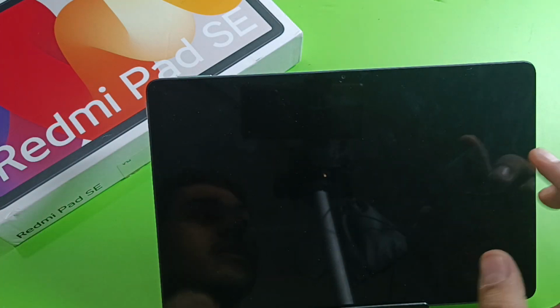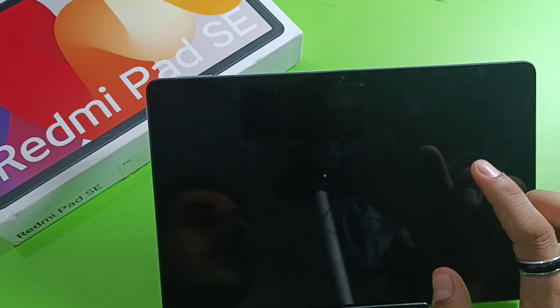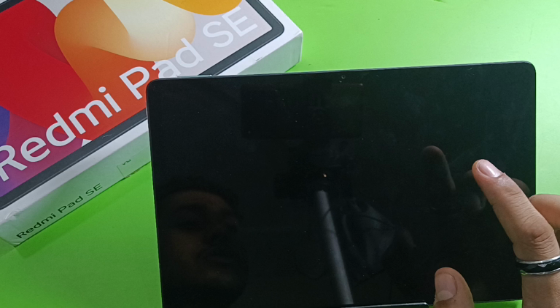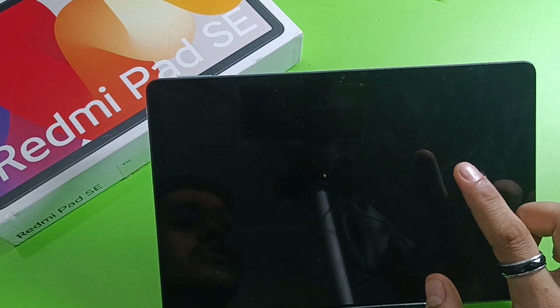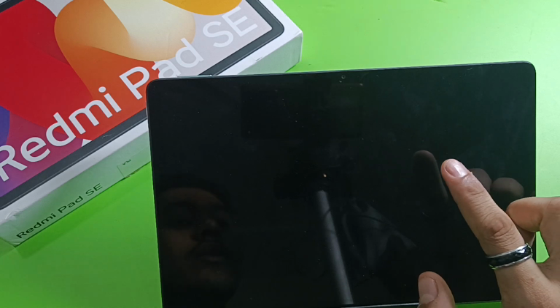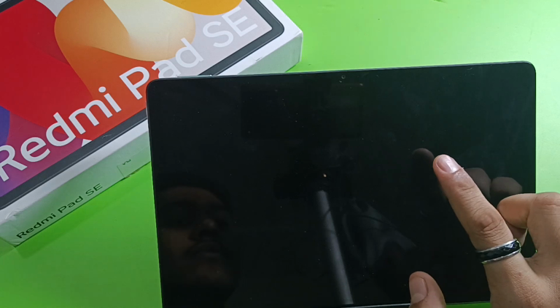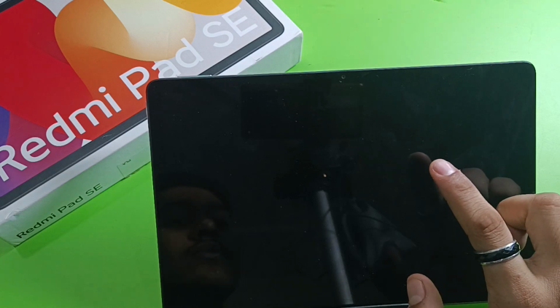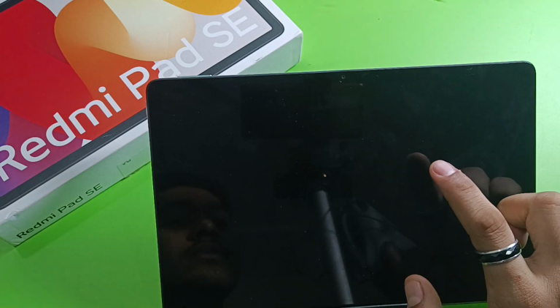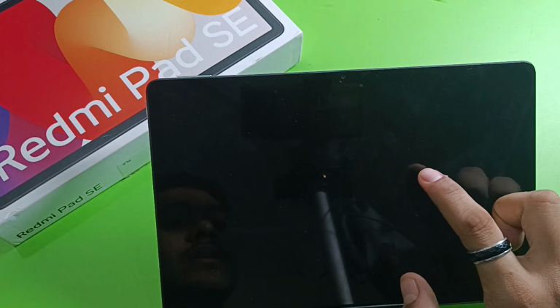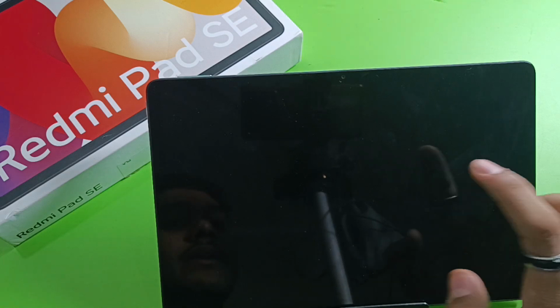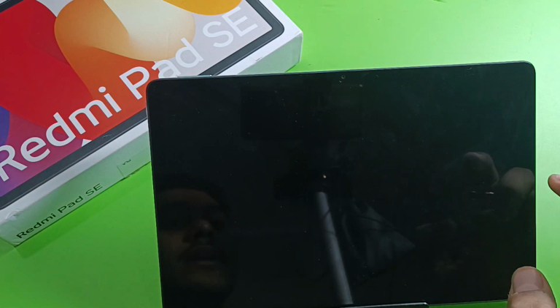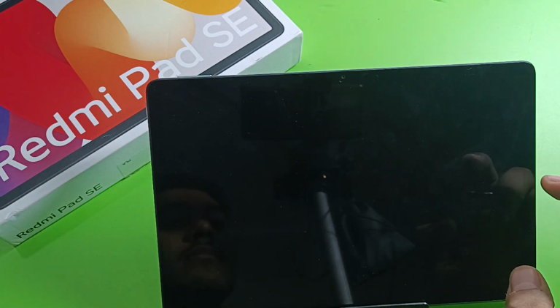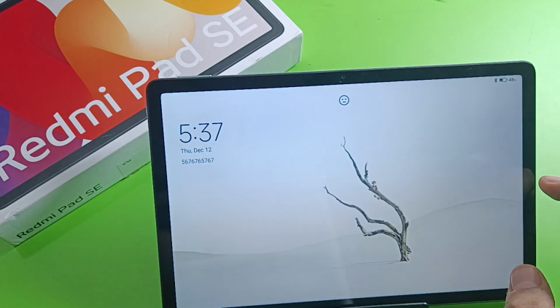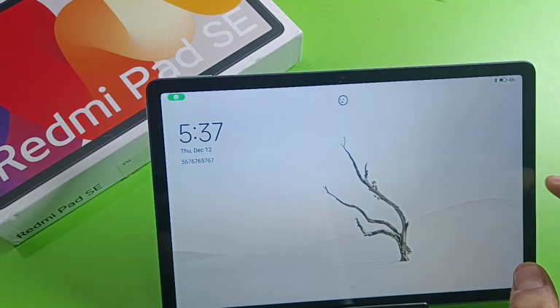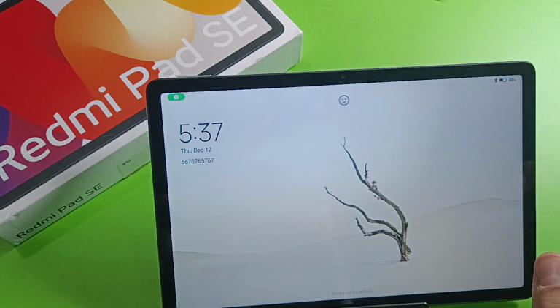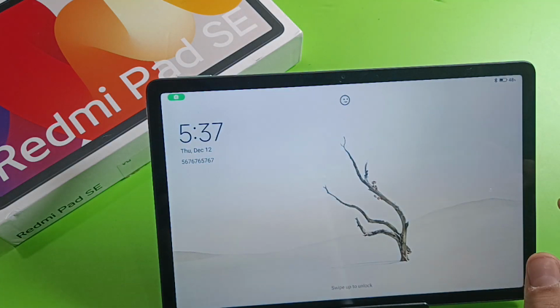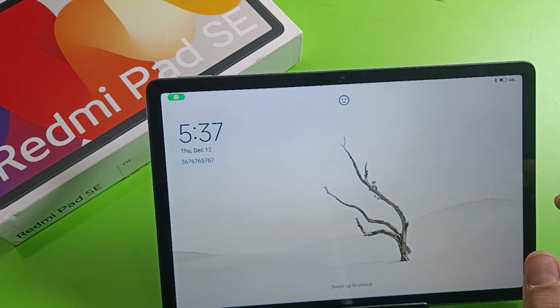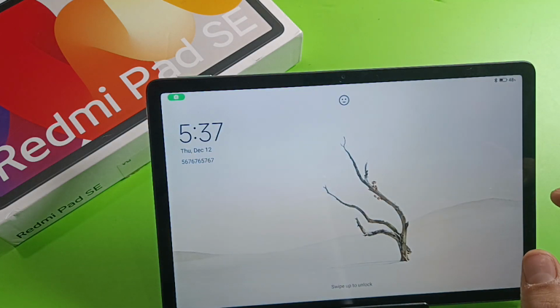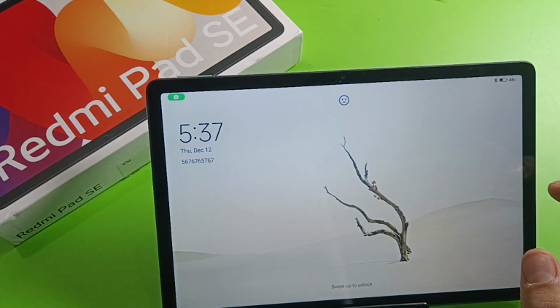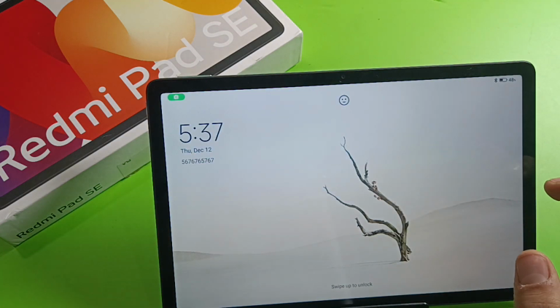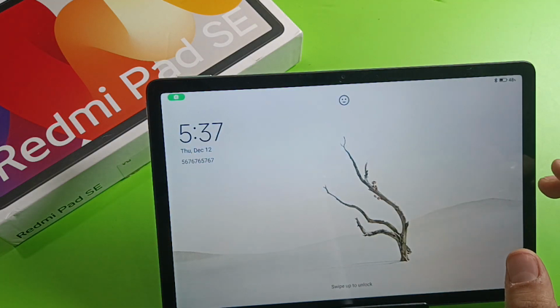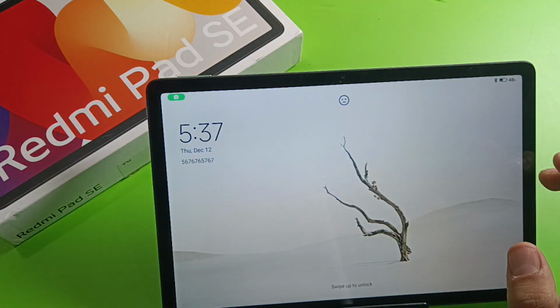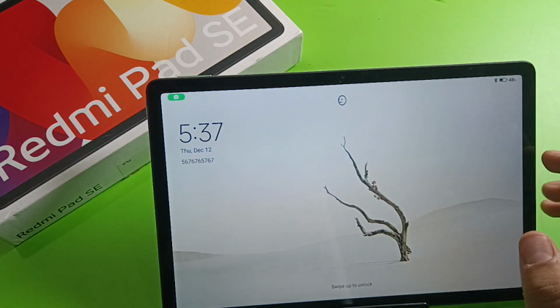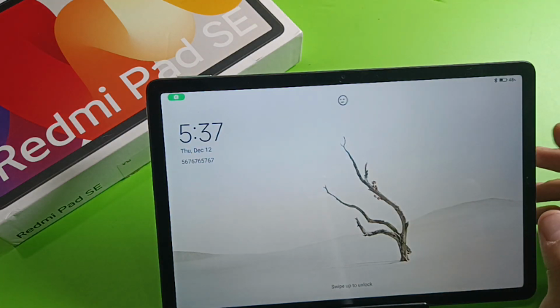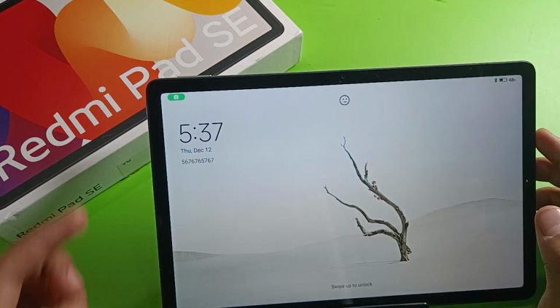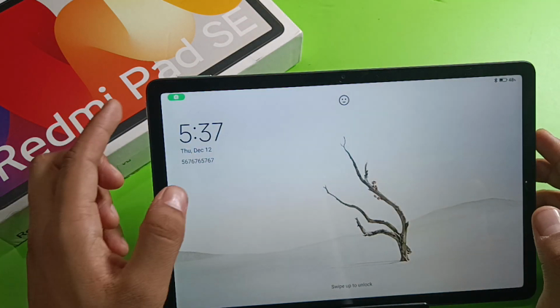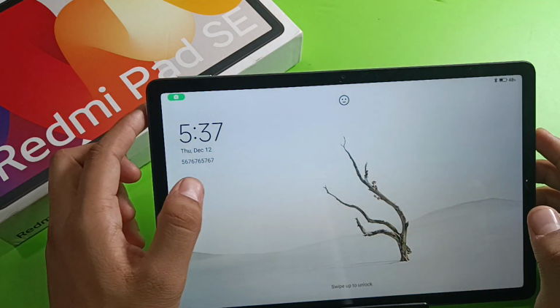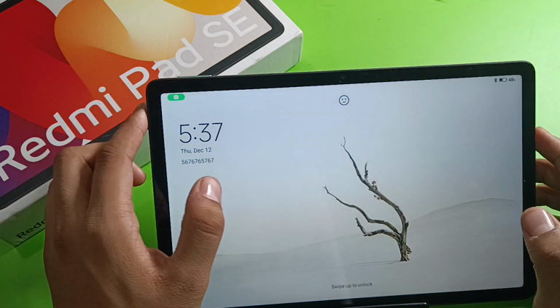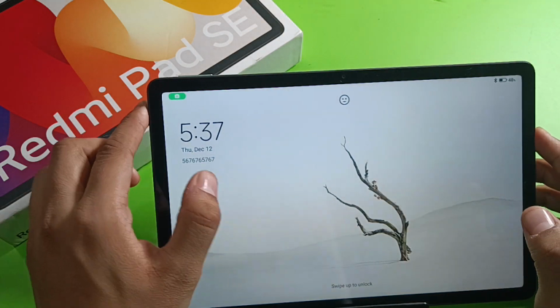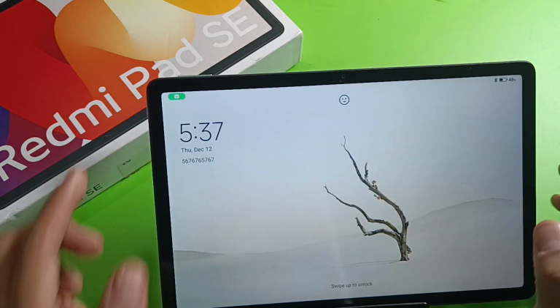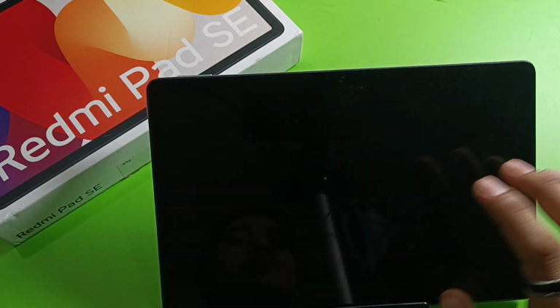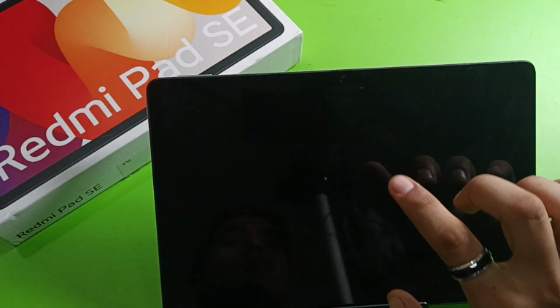You just have to double tap and your screen will open like this.